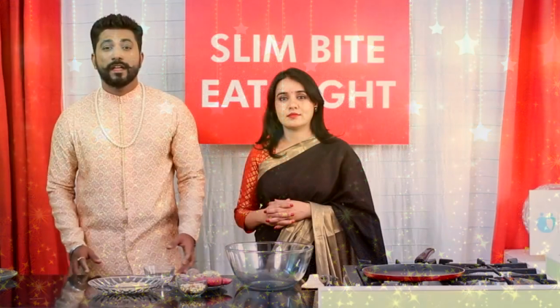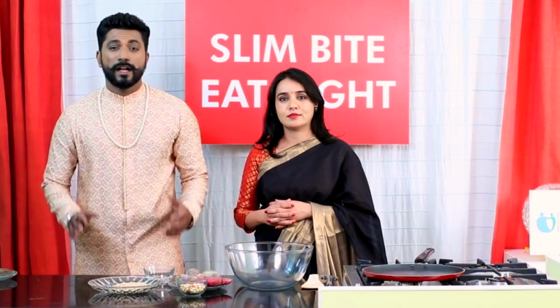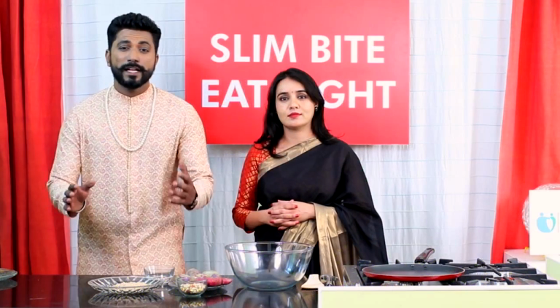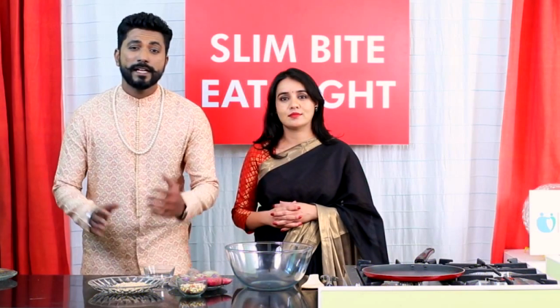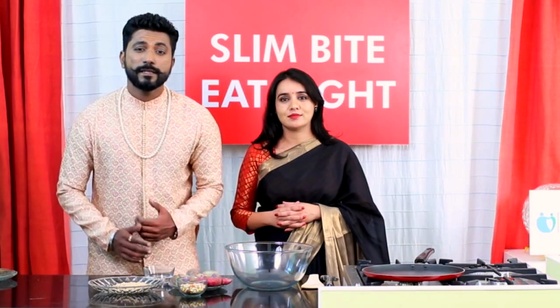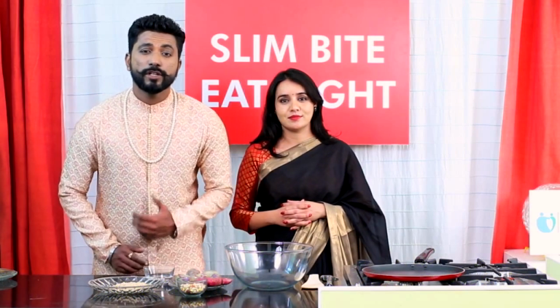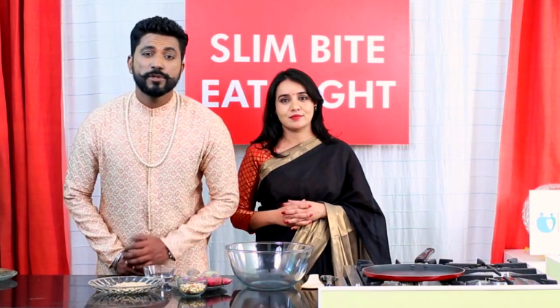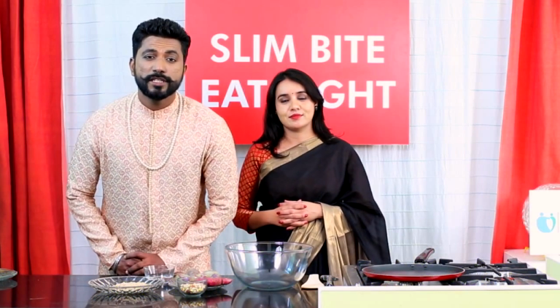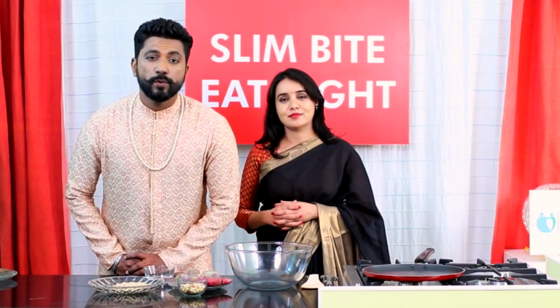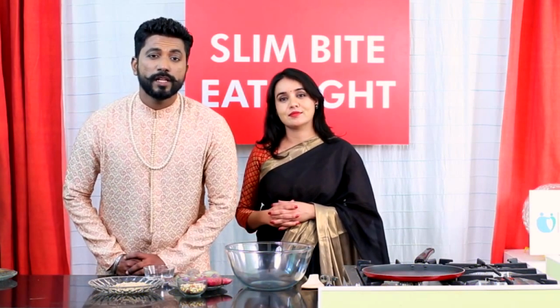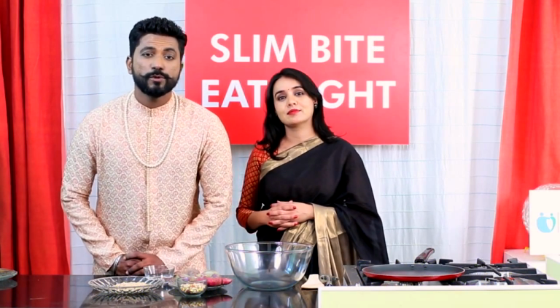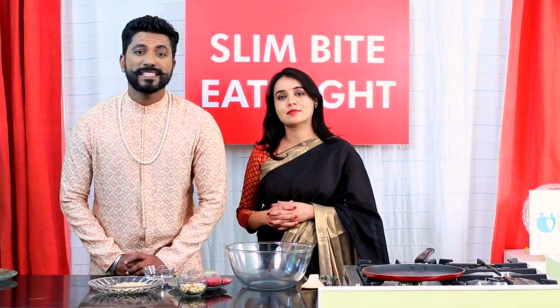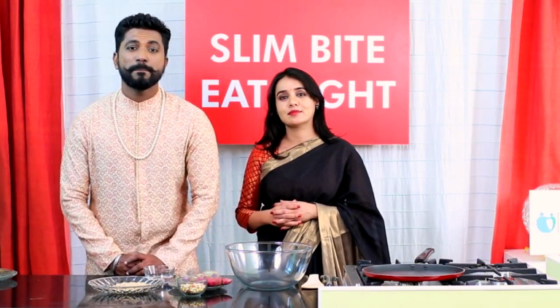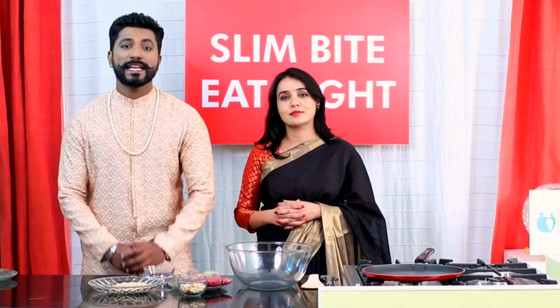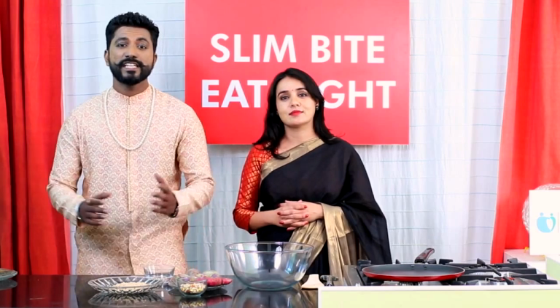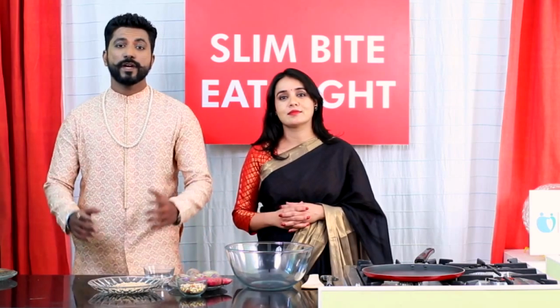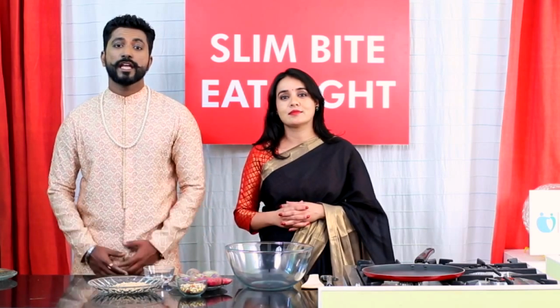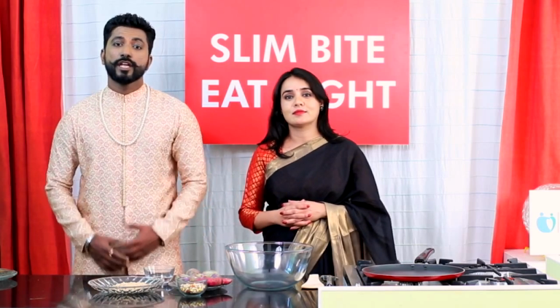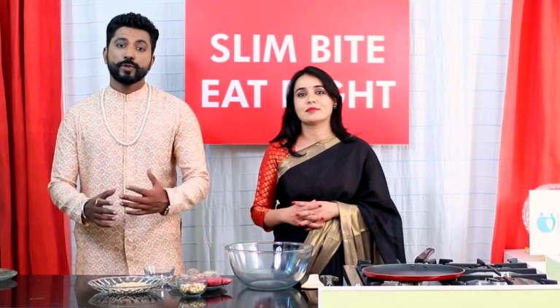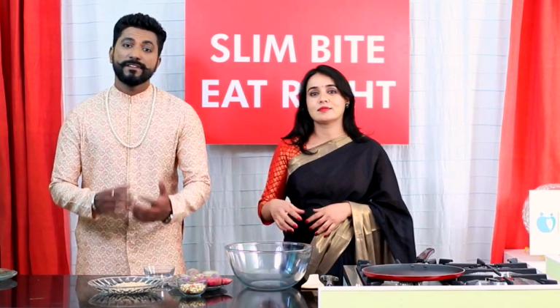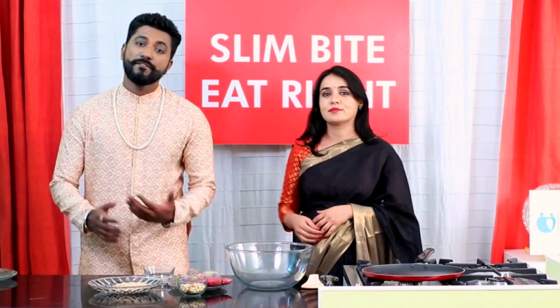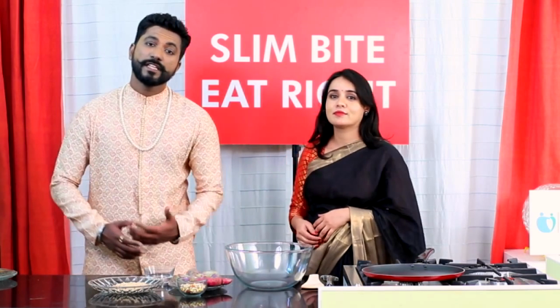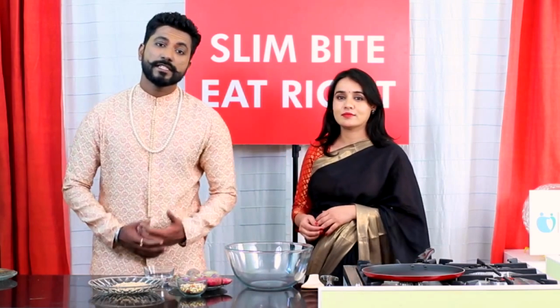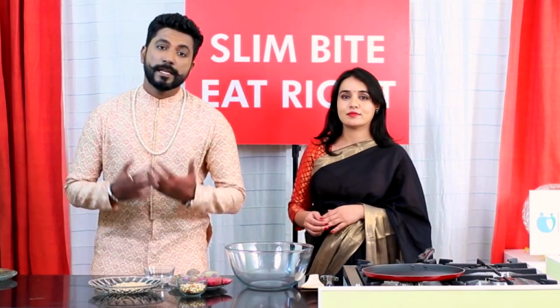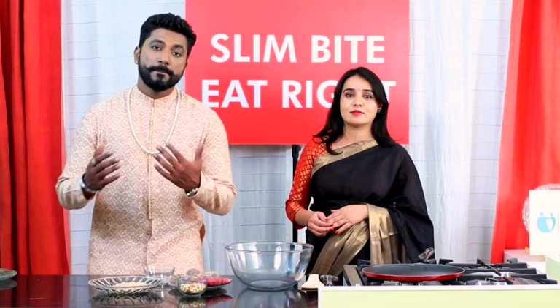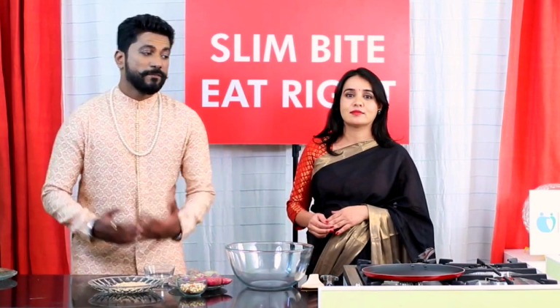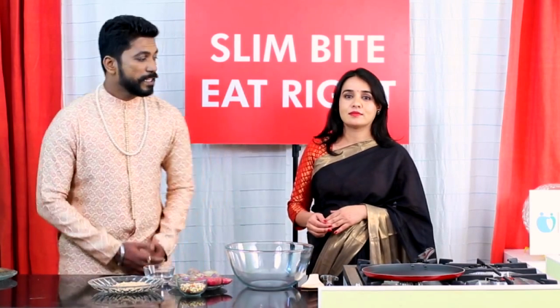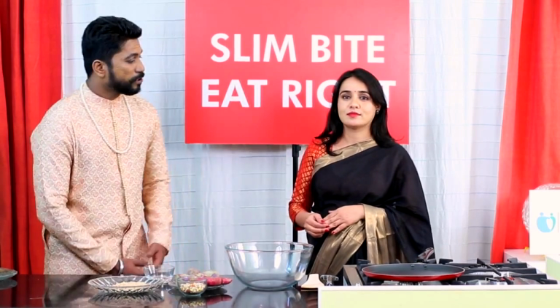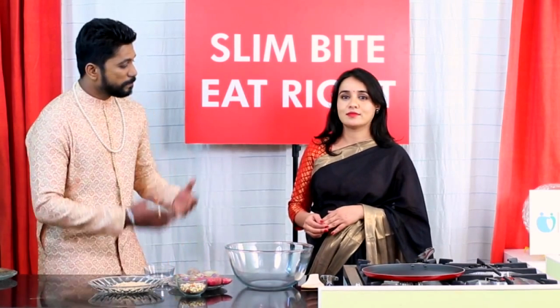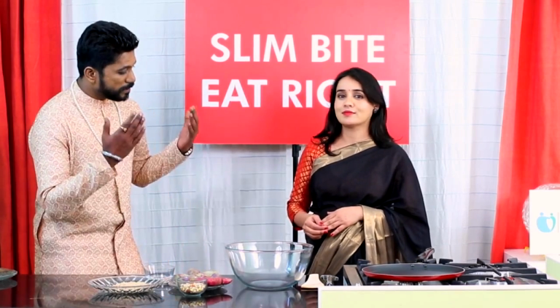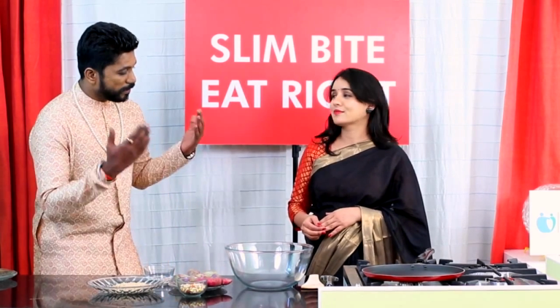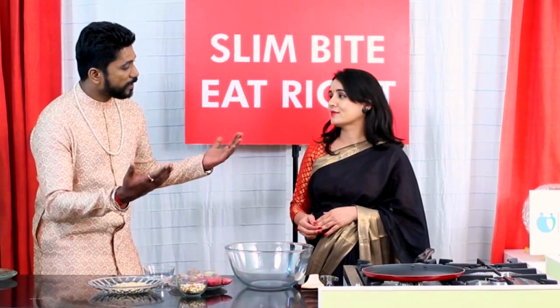Hi guys, I'm Dr. Bujit and welcome to Slim Bite Eat Right. Today we have with us the very gorgeous Miss Rani.